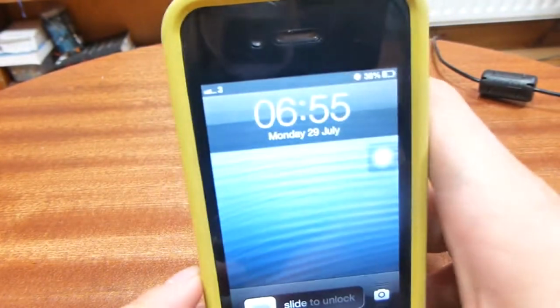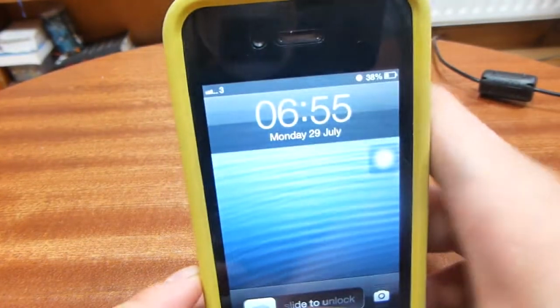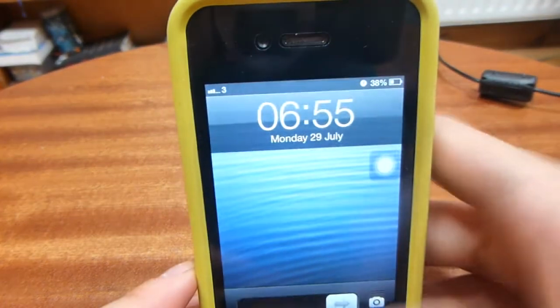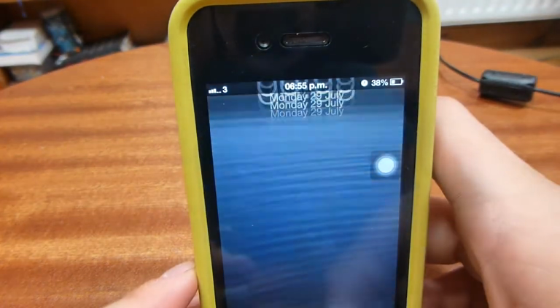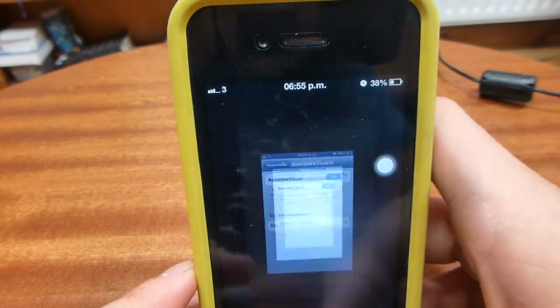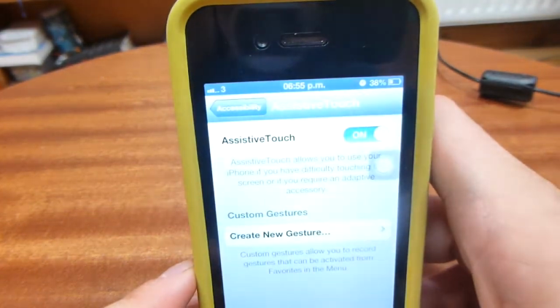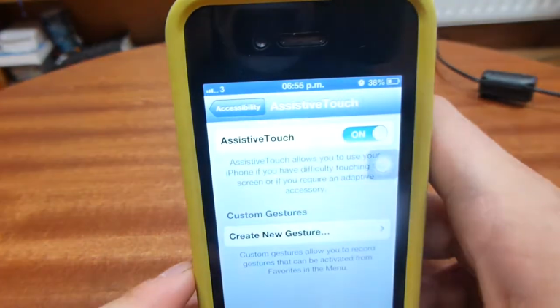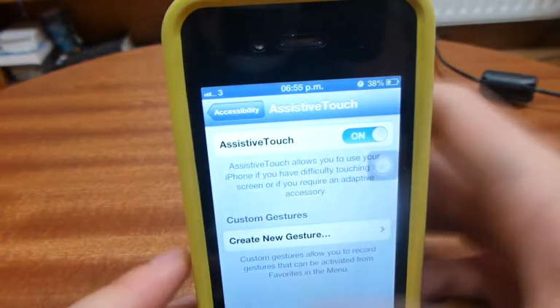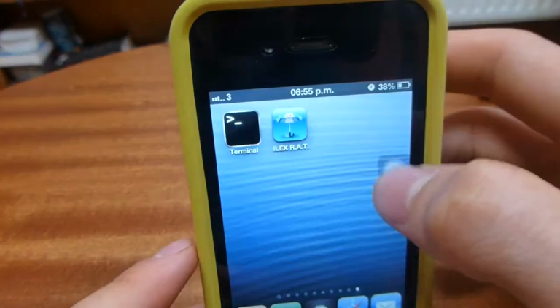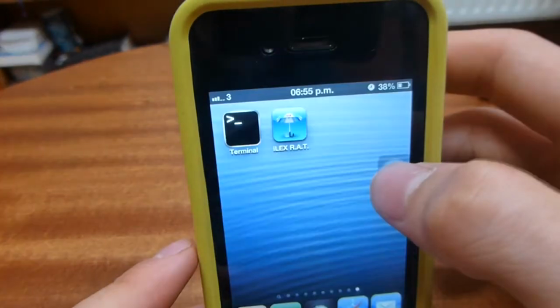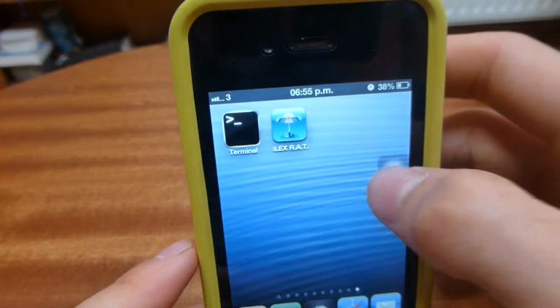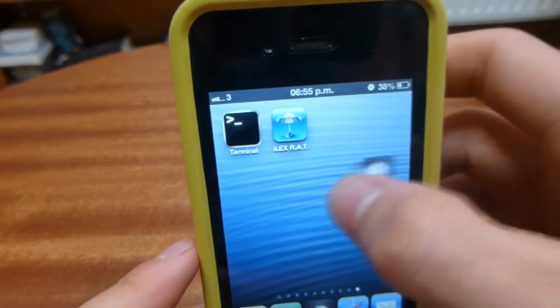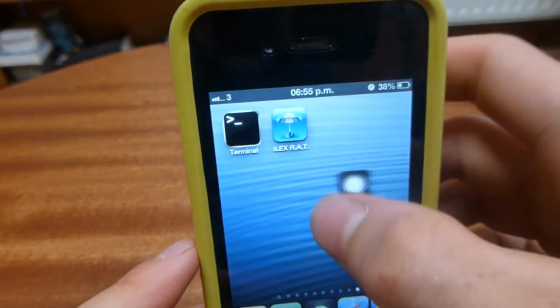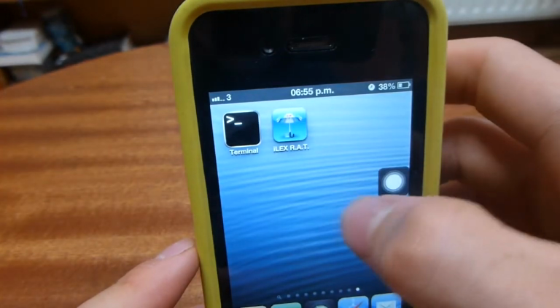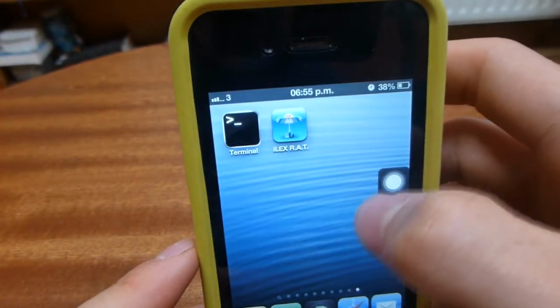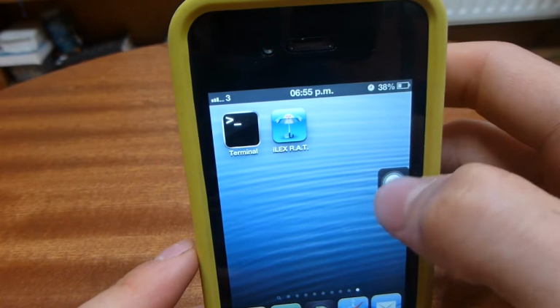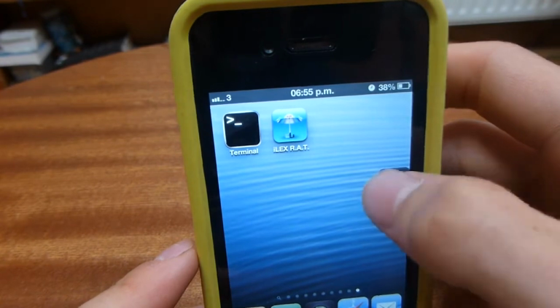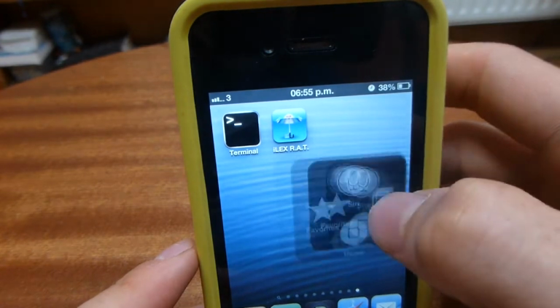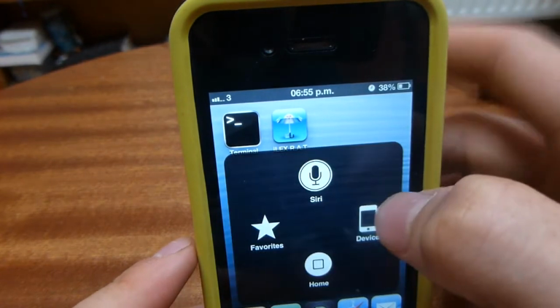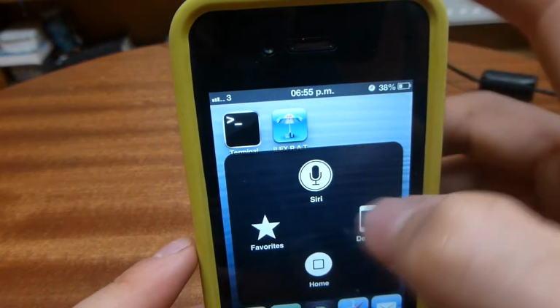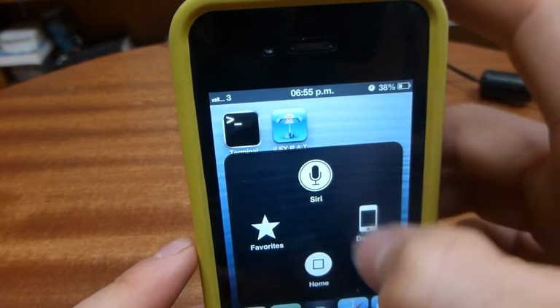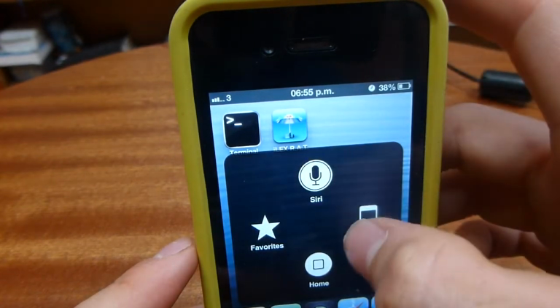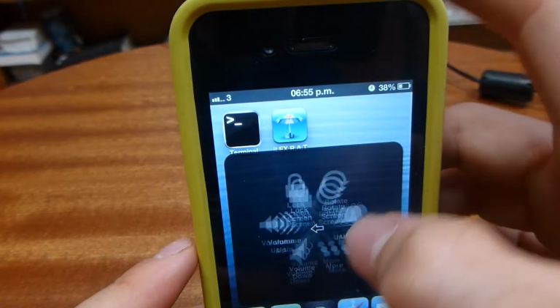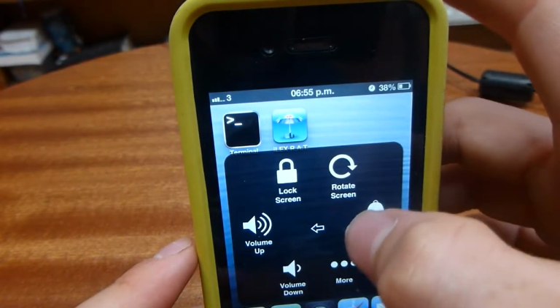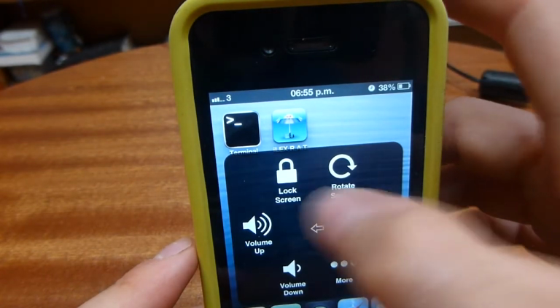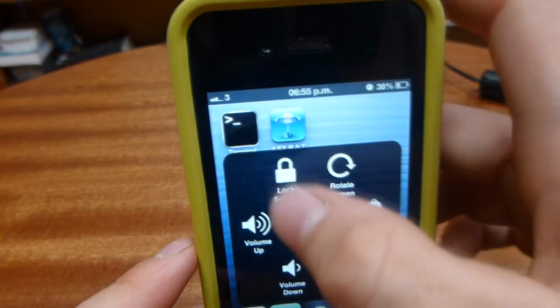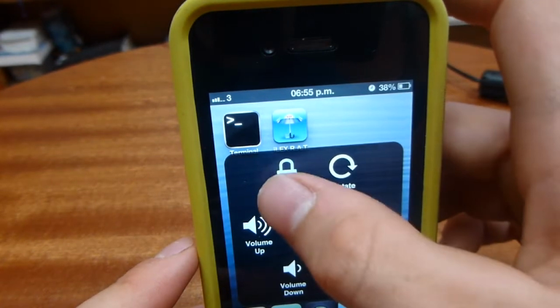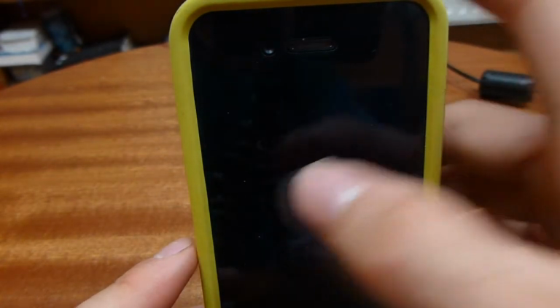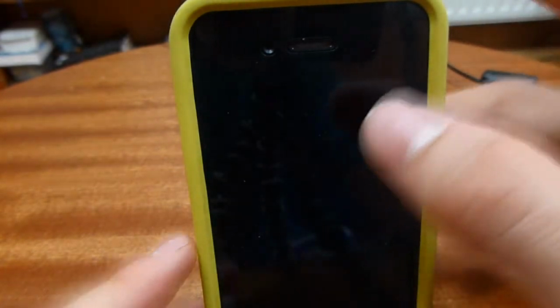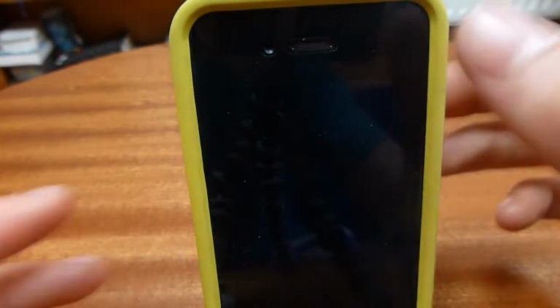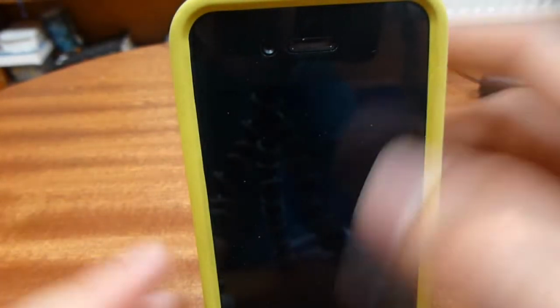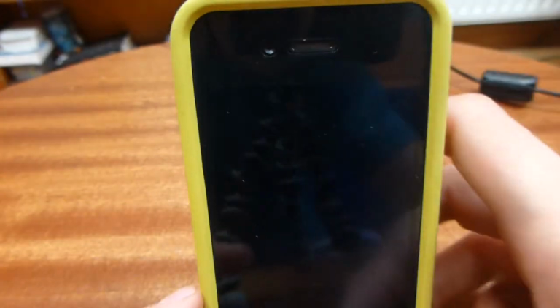I'll just show you it once more. Click the circle, go to Device and then Lock. Simple as that.